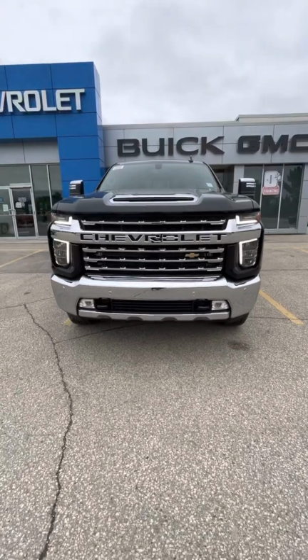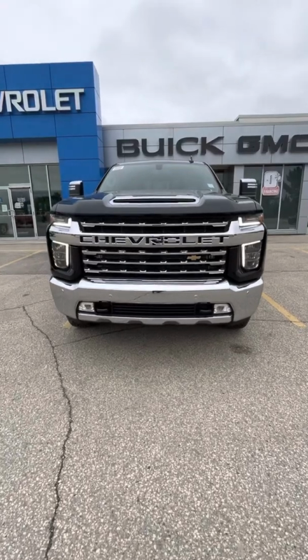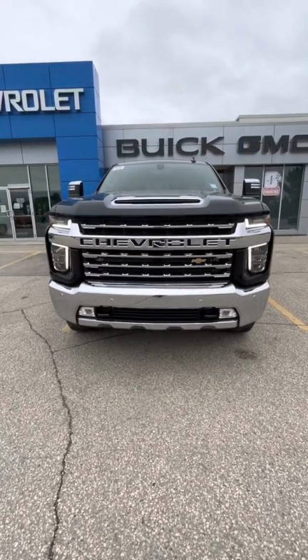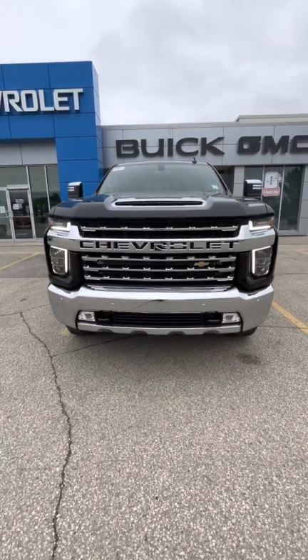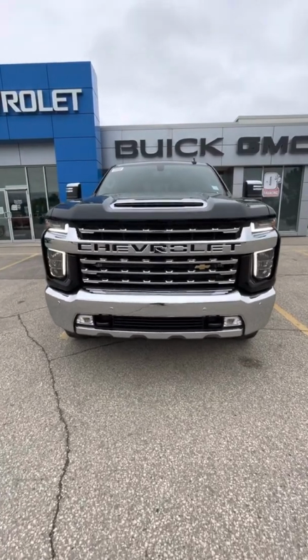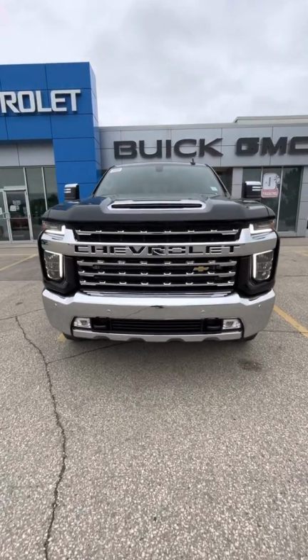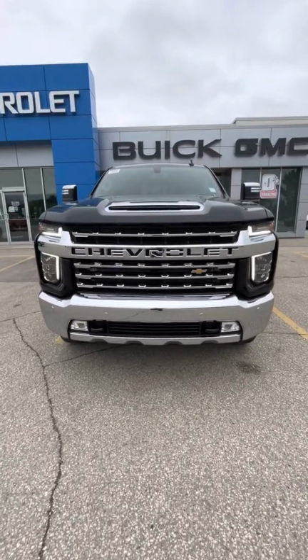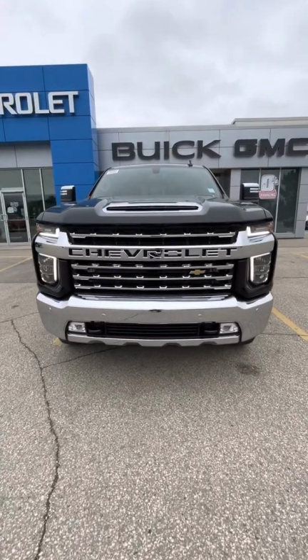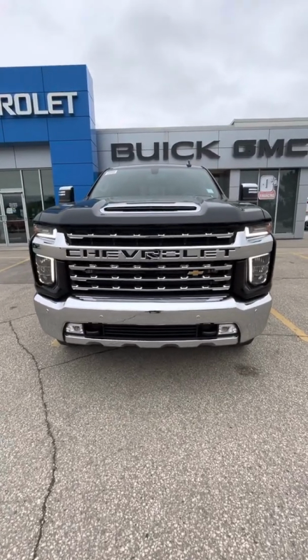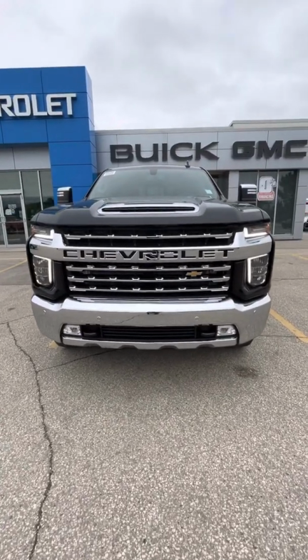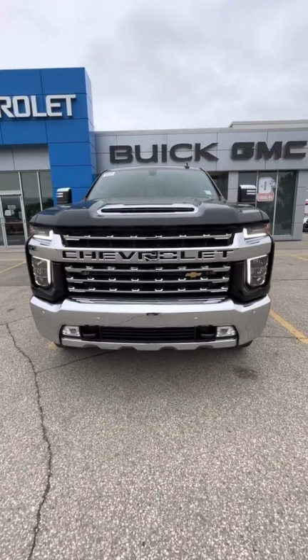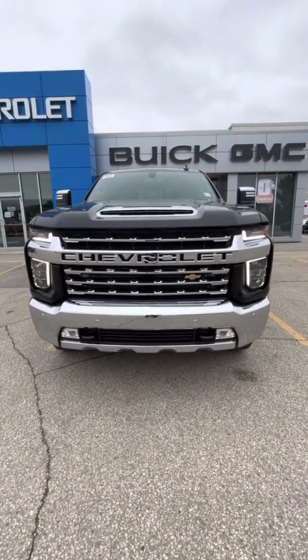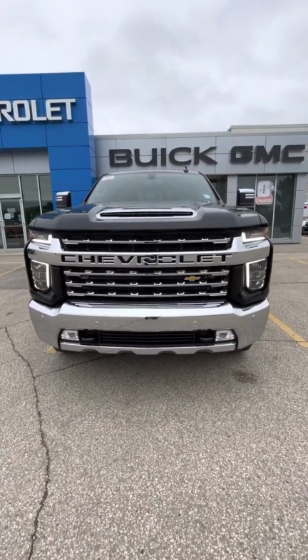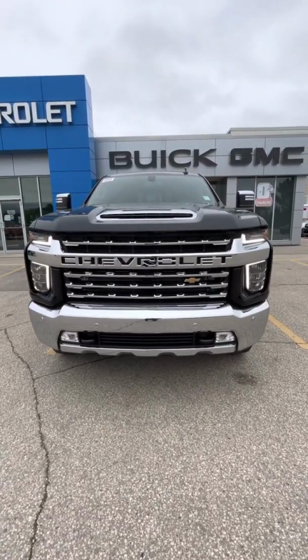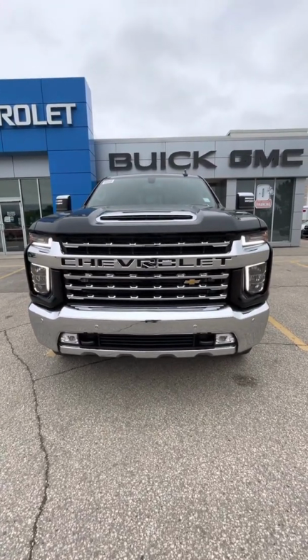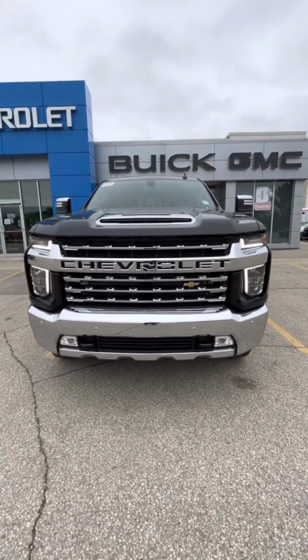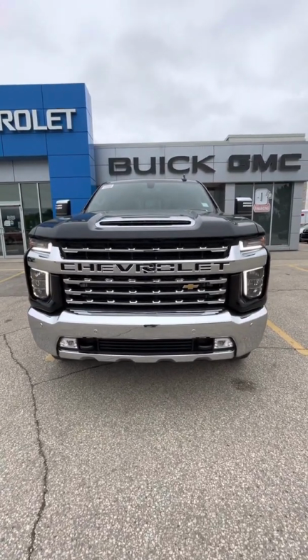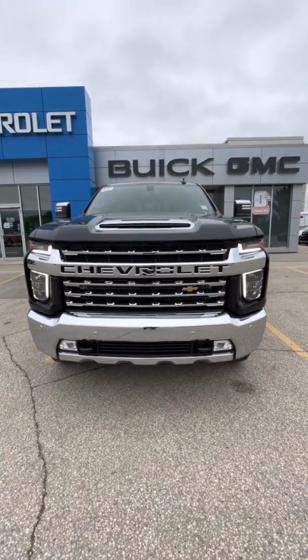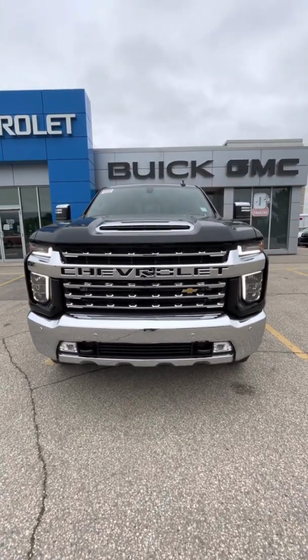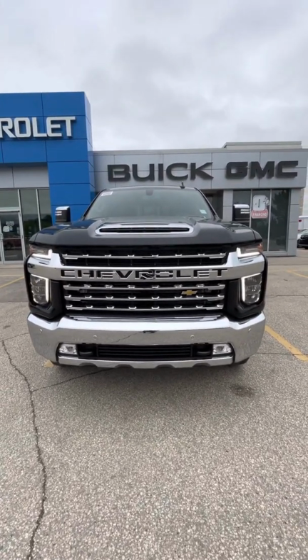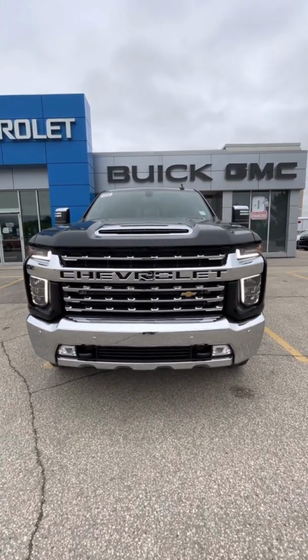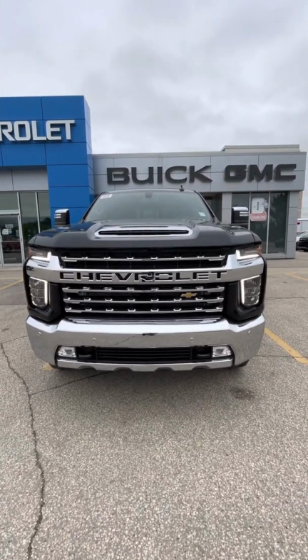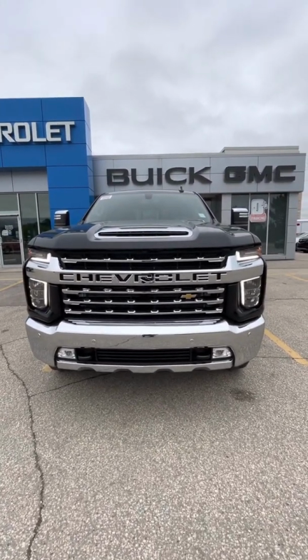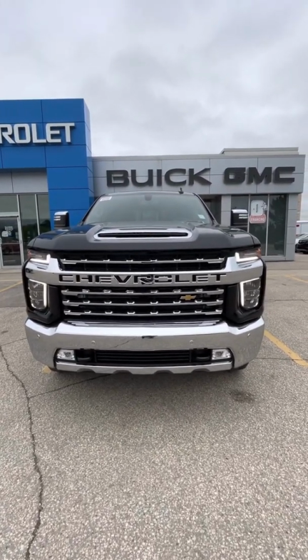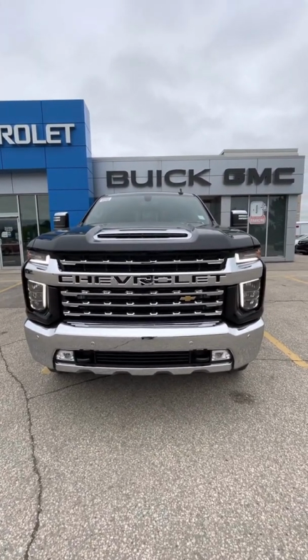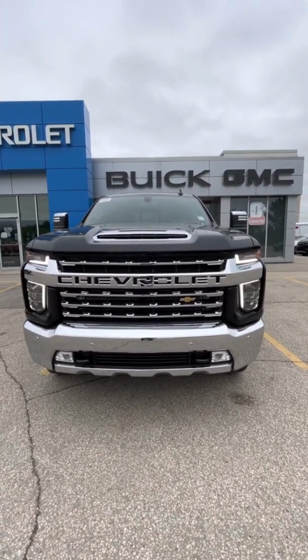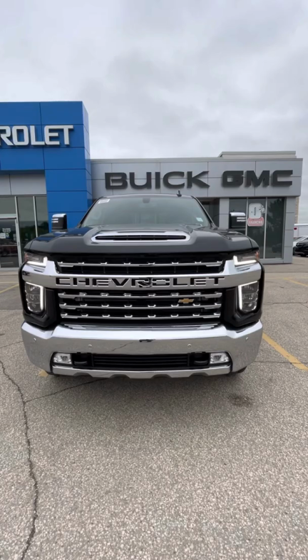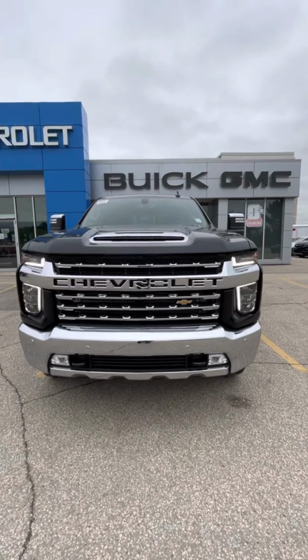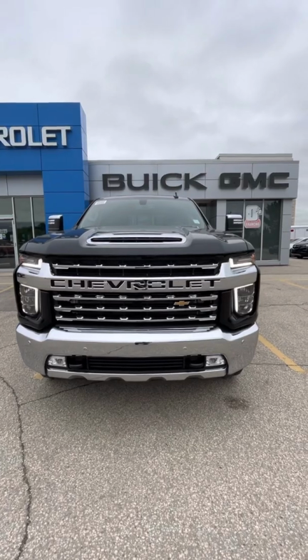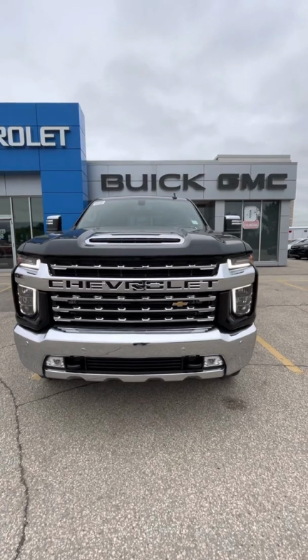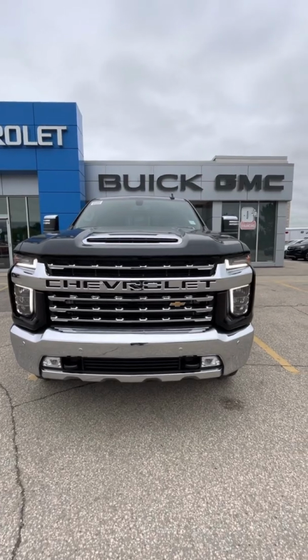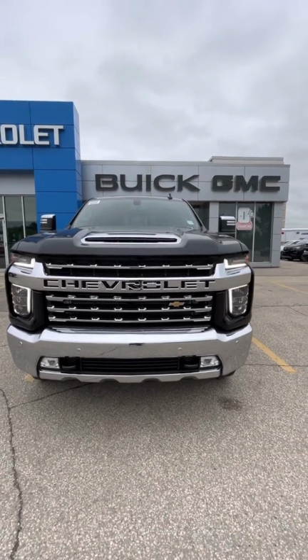Hi Bill, it's Shai from Crickdown Rock City. I'm walking in front of the 21 Chevy Silverado 1500.